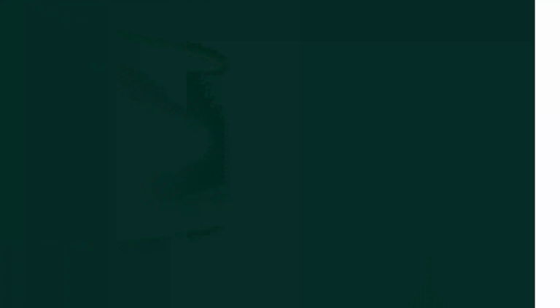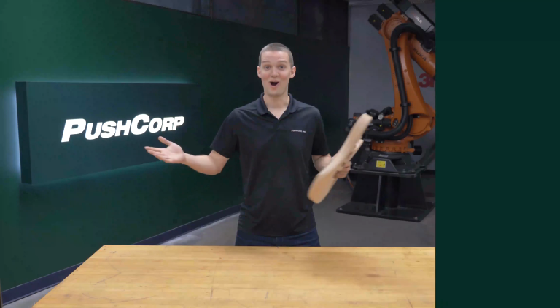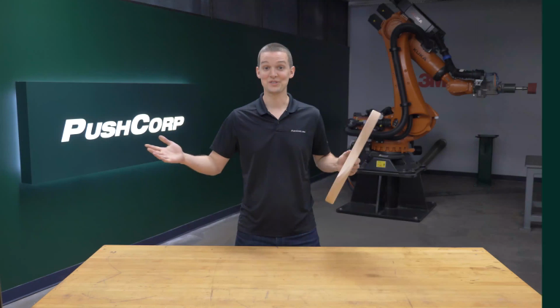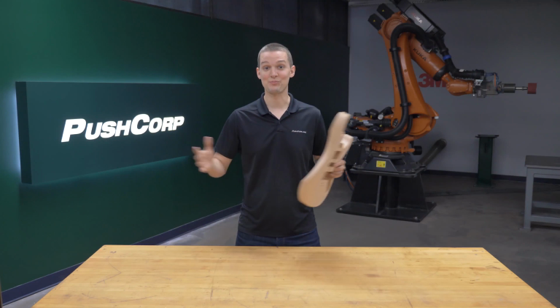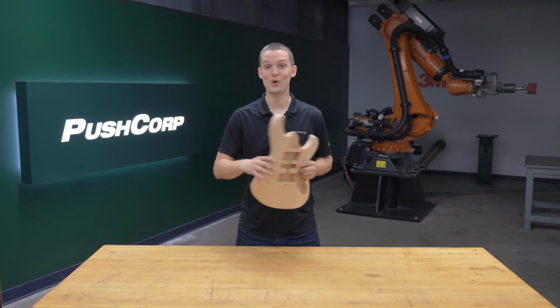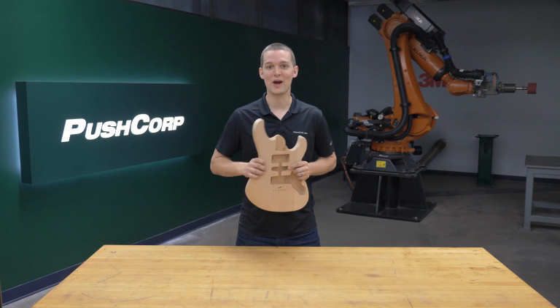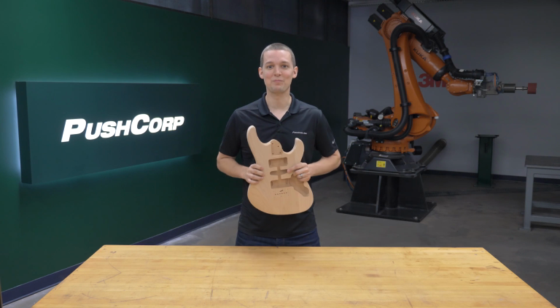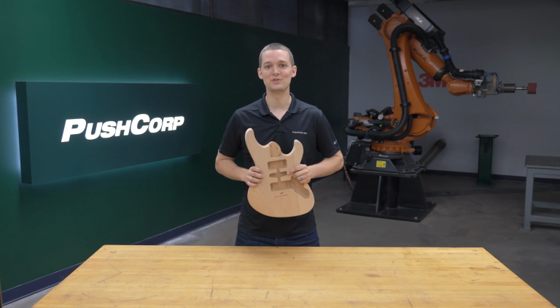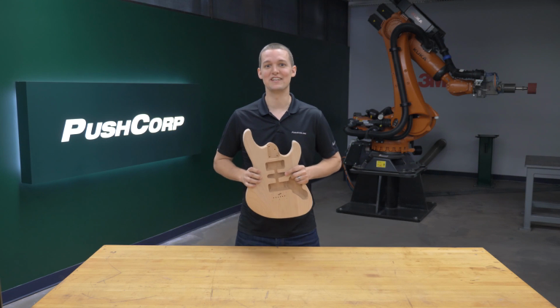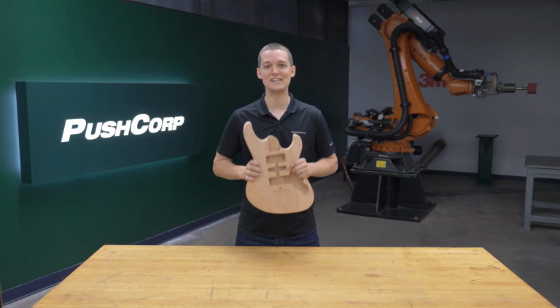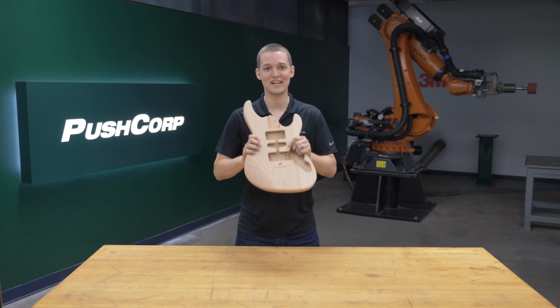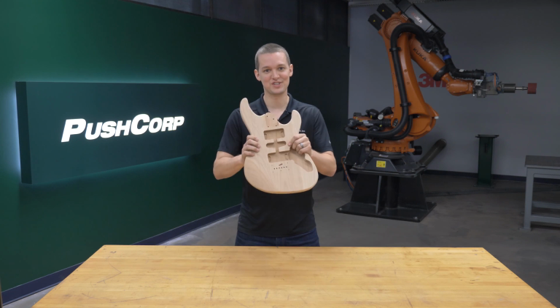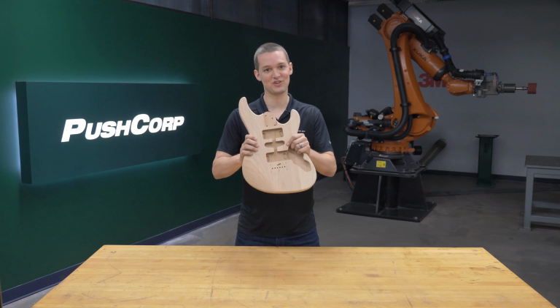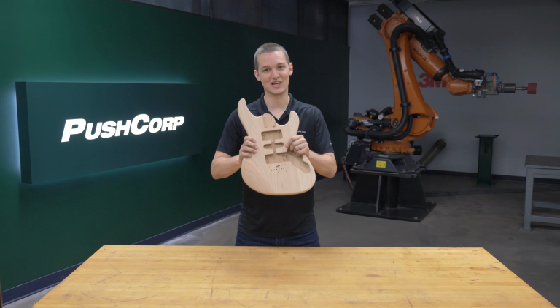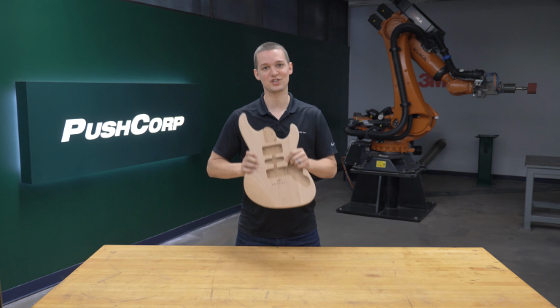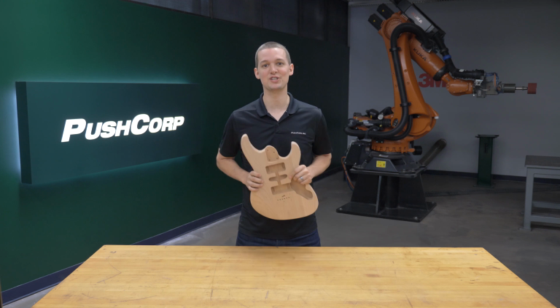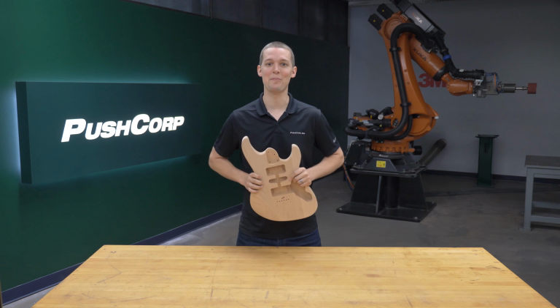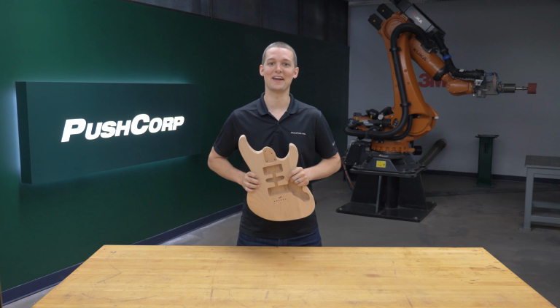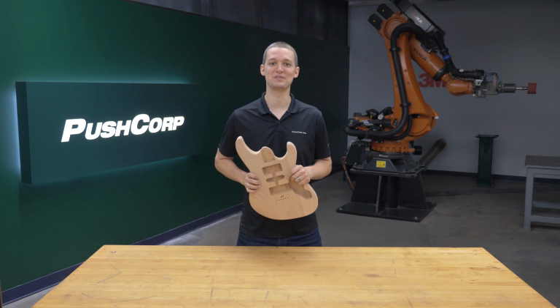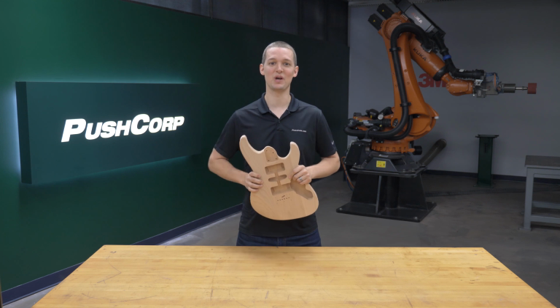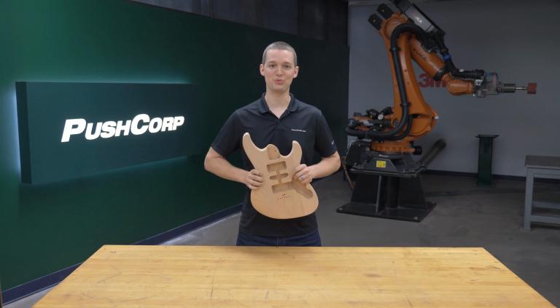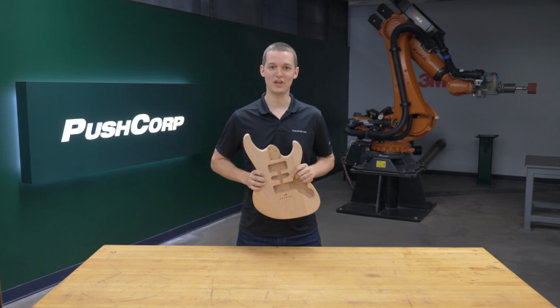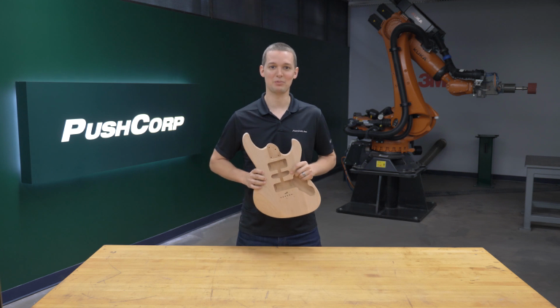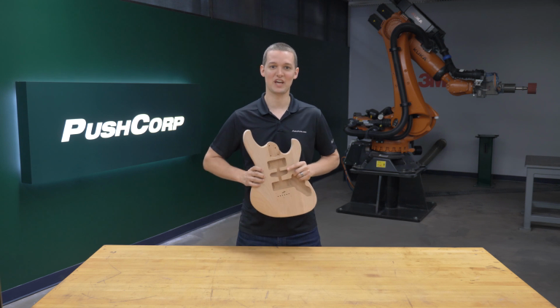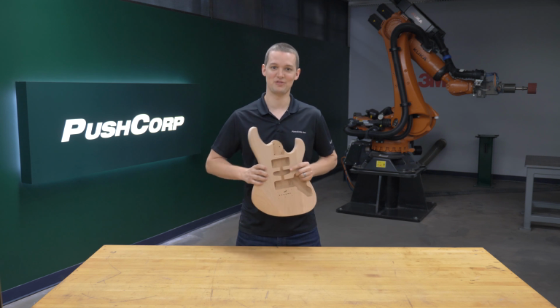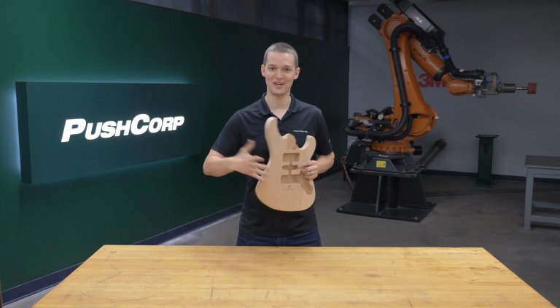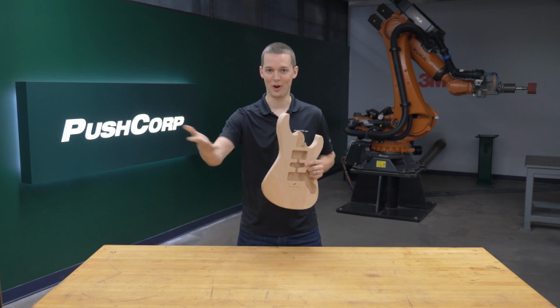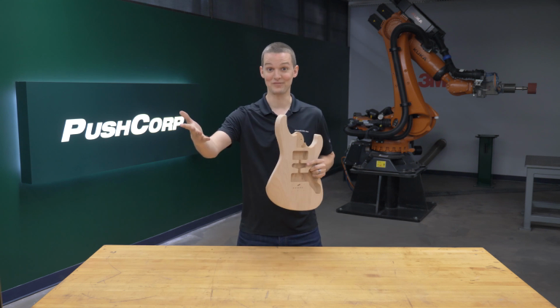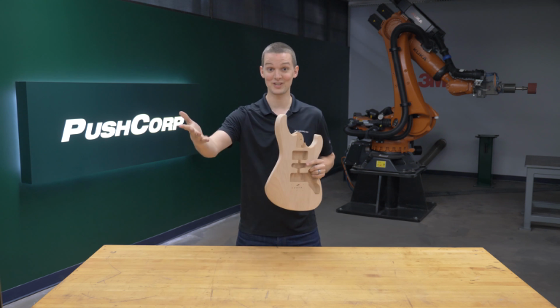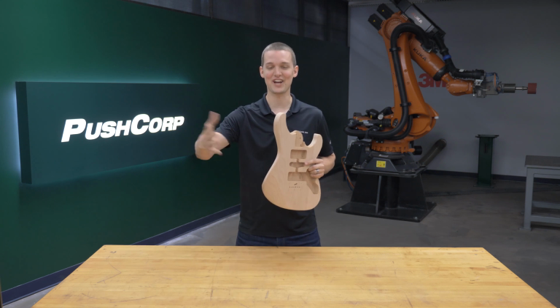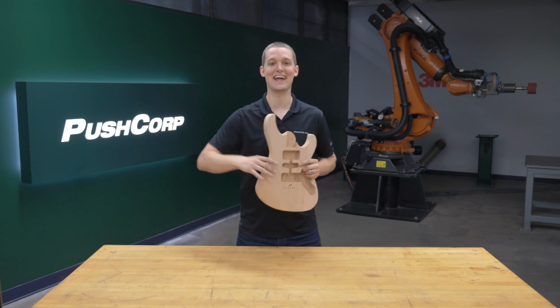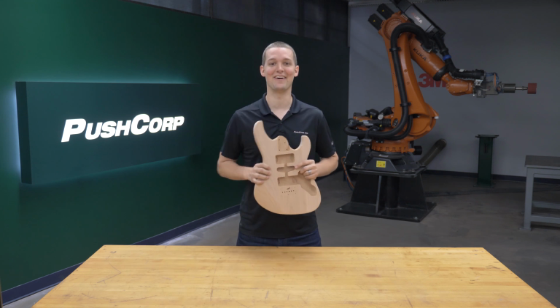I'll talk more about our approach to each section of the electric guitar body as we go through the application video. Let's check it out!